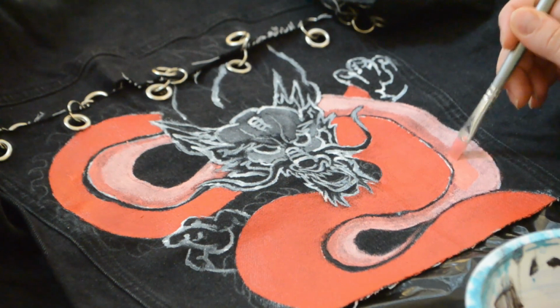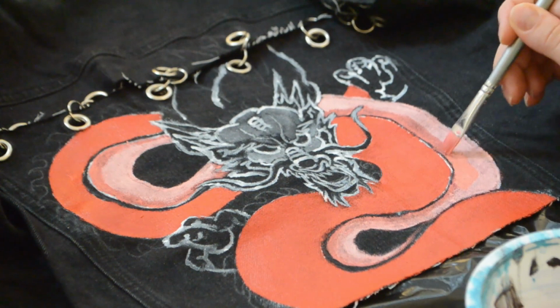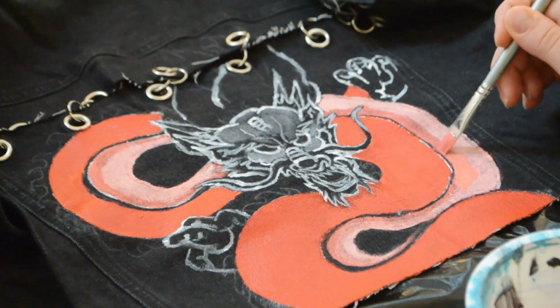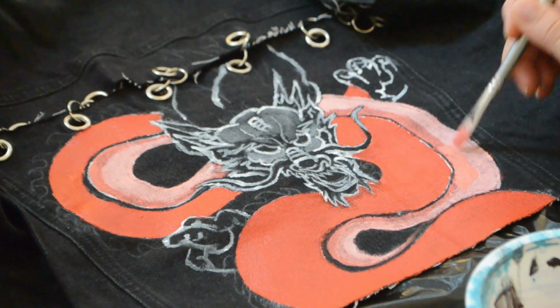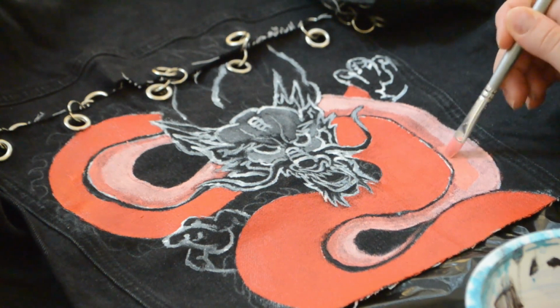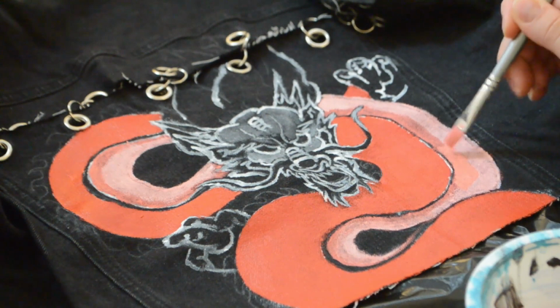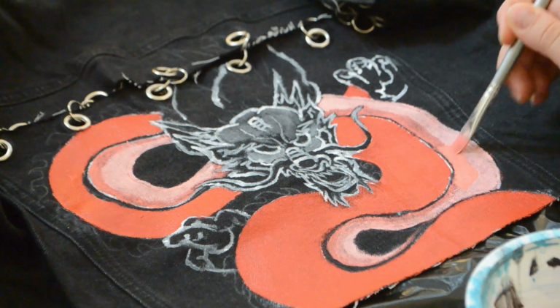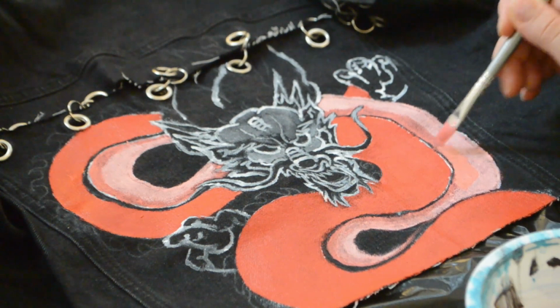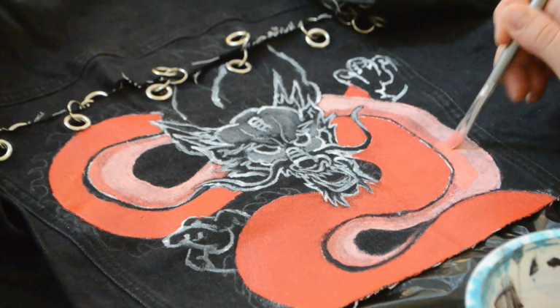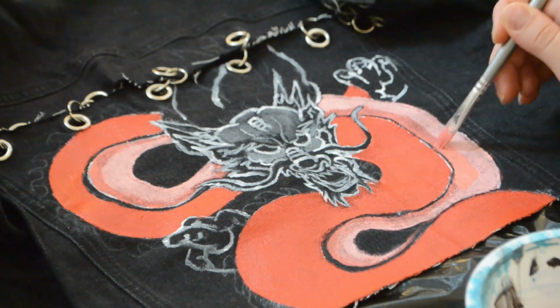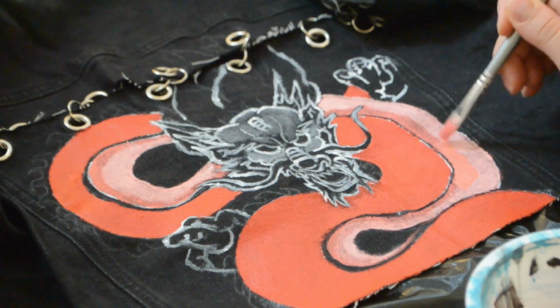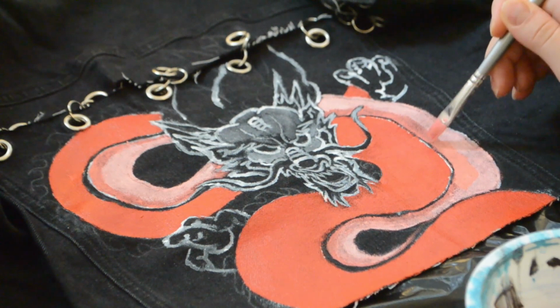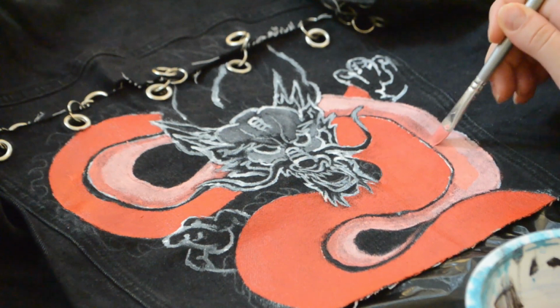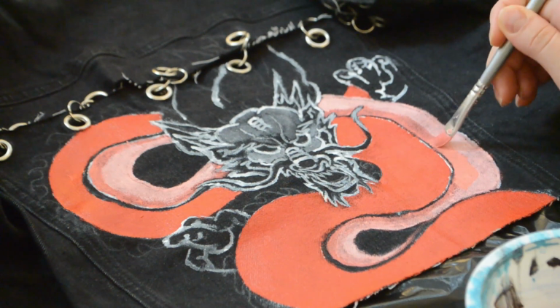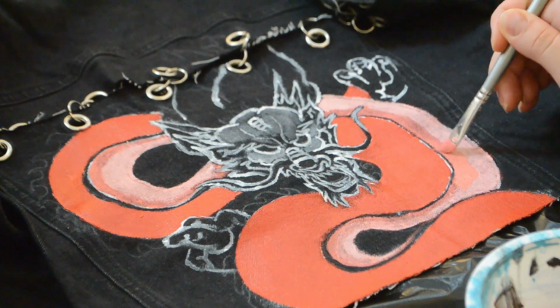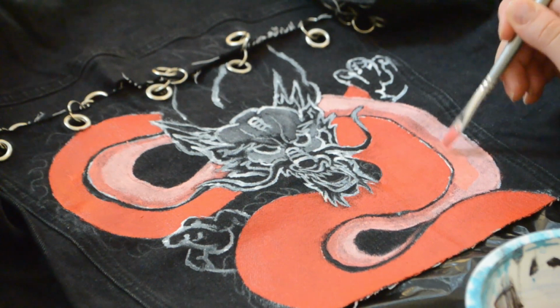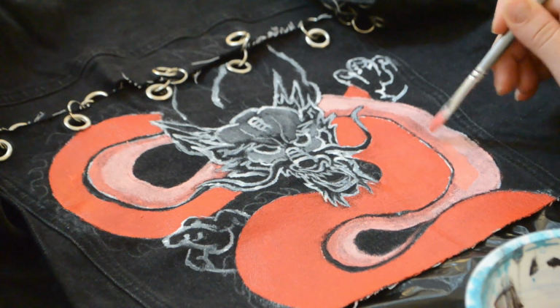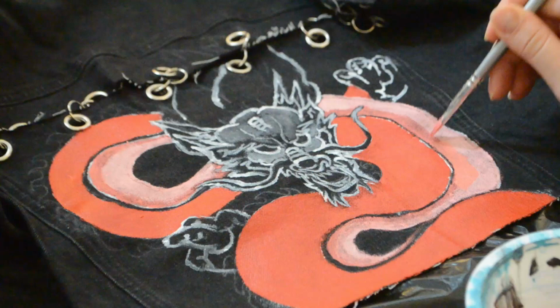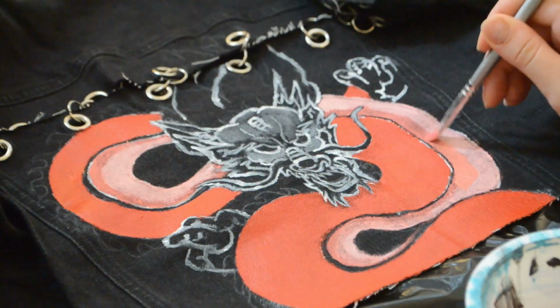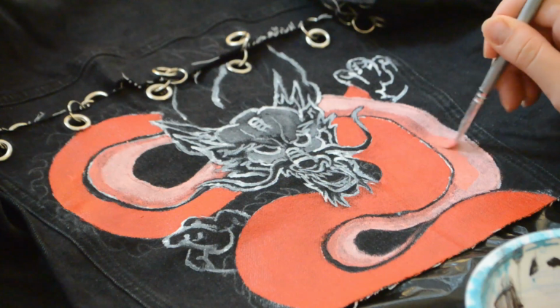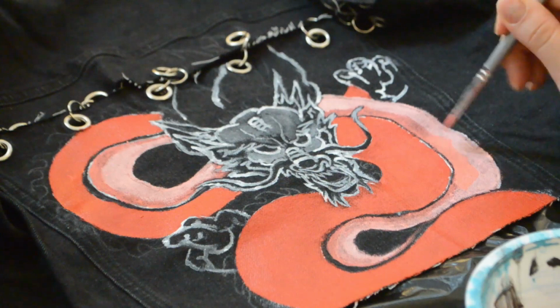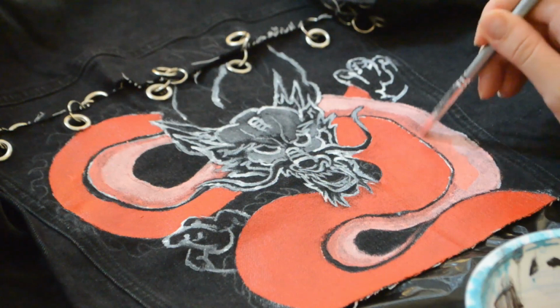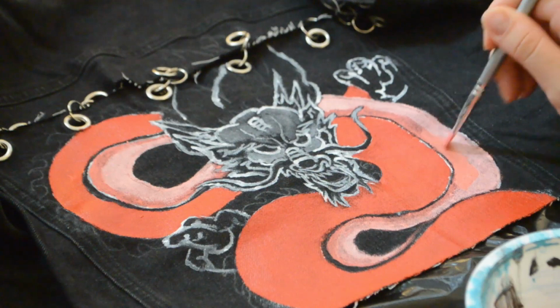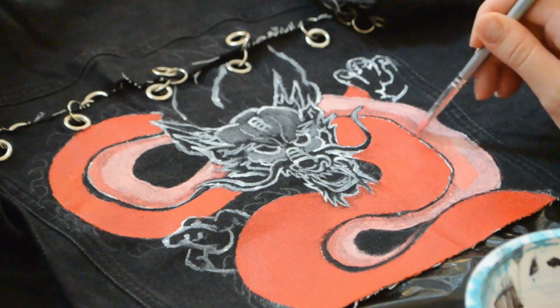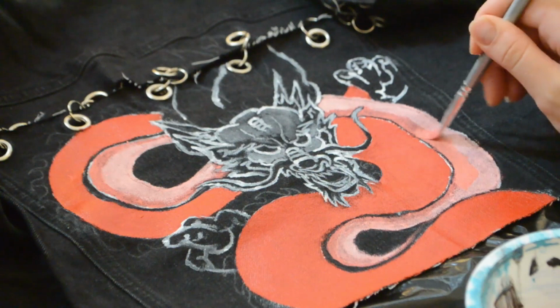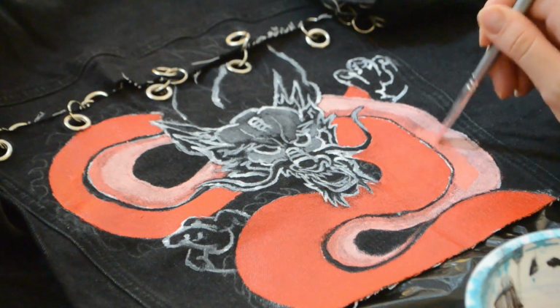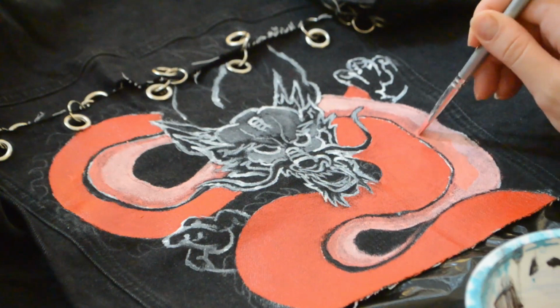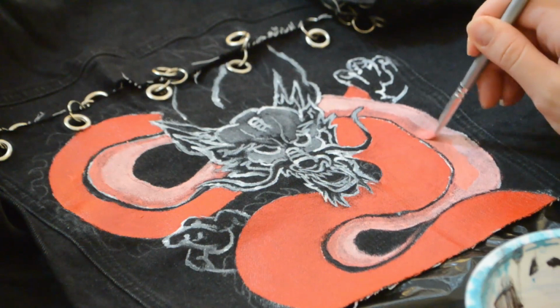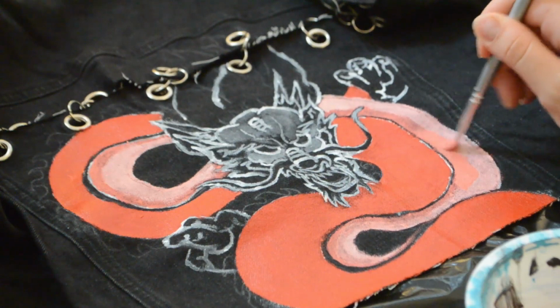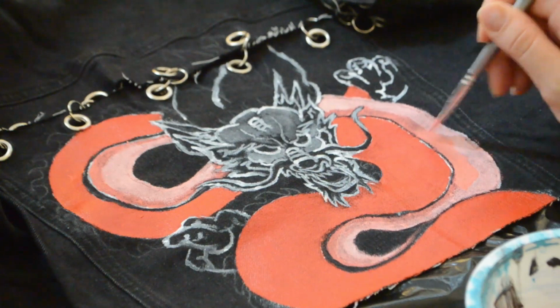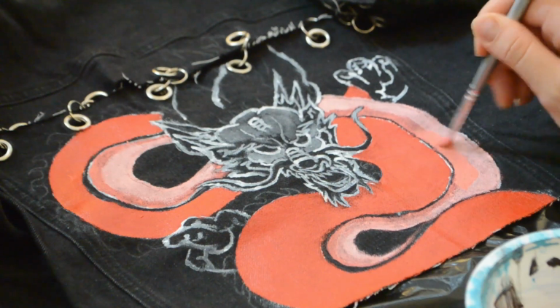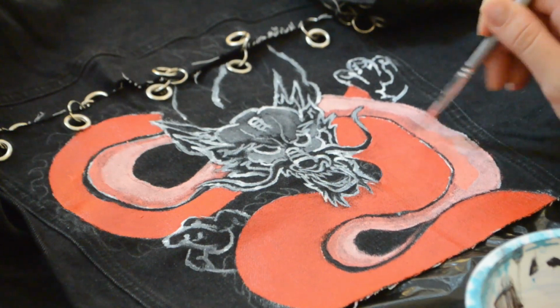For the belly of the dragon I decided to mix the red and white paint together to create a pink. This is a great way to add some dimension.